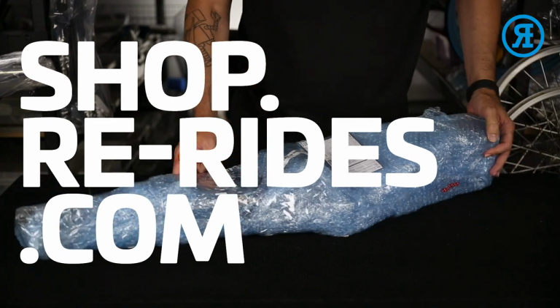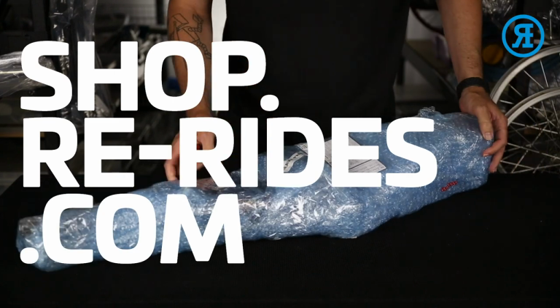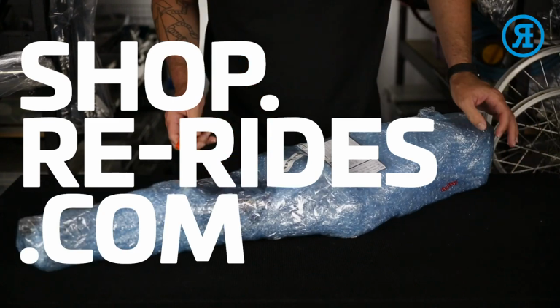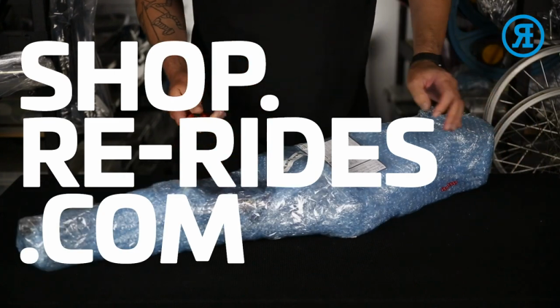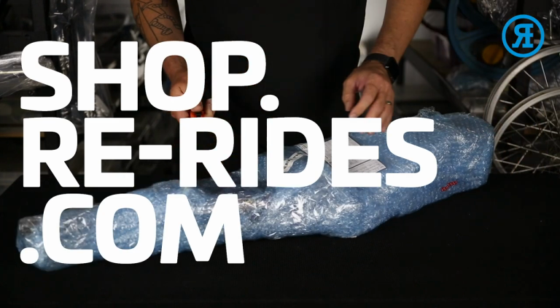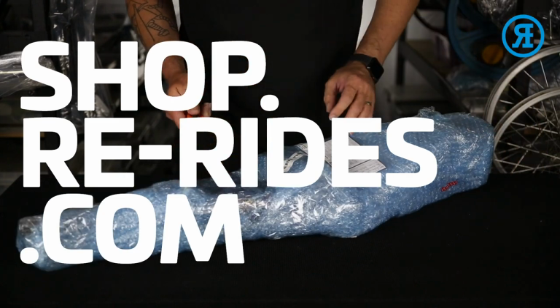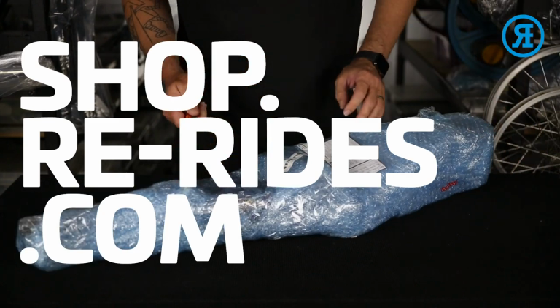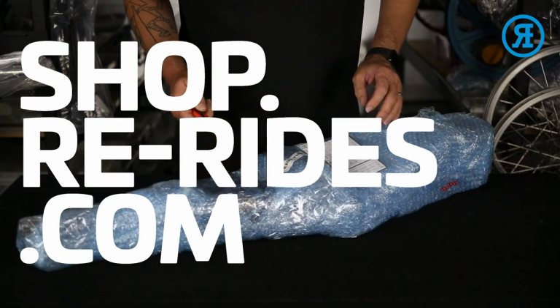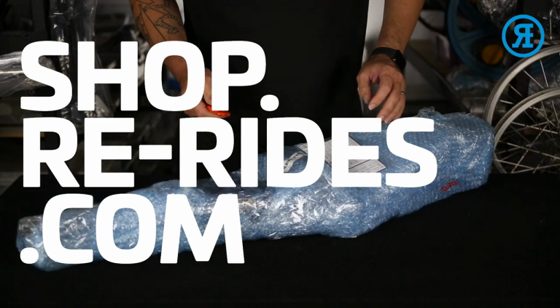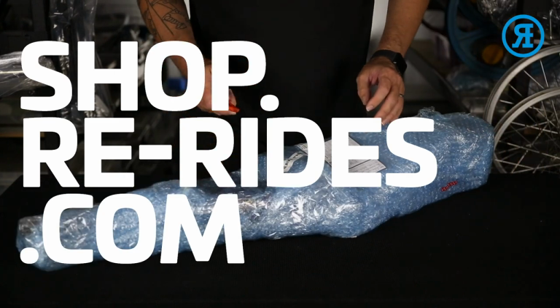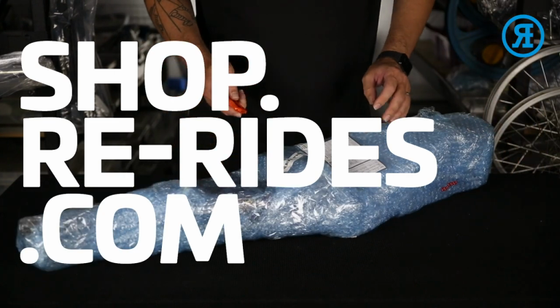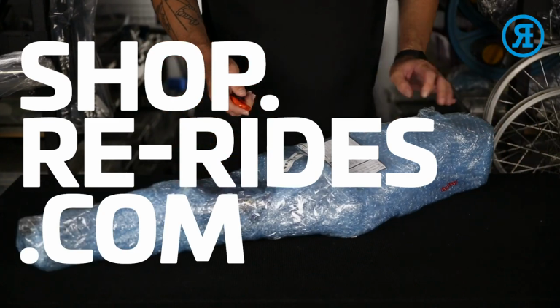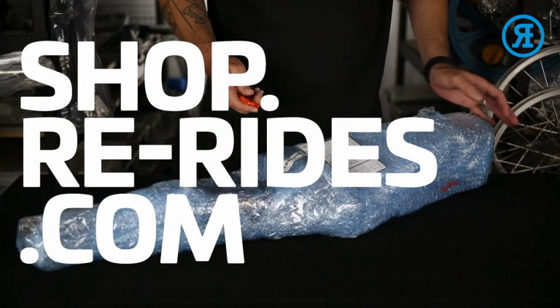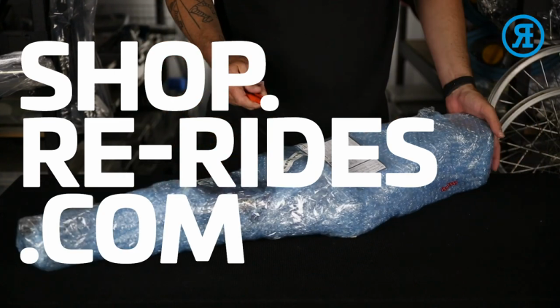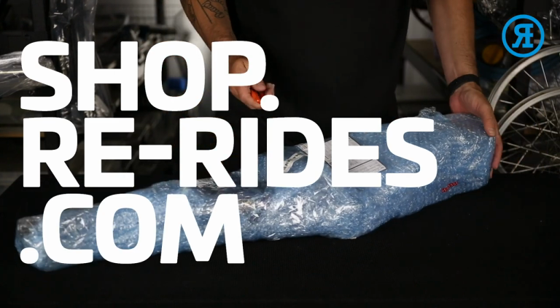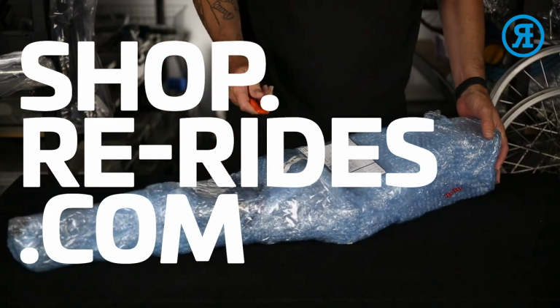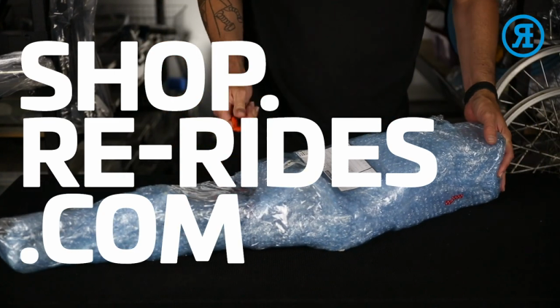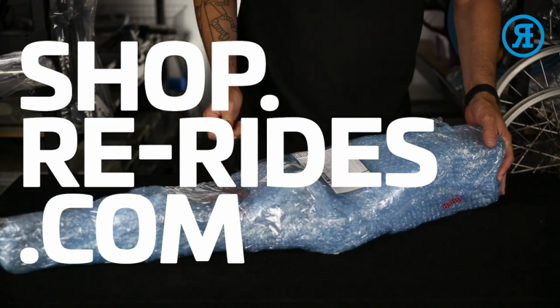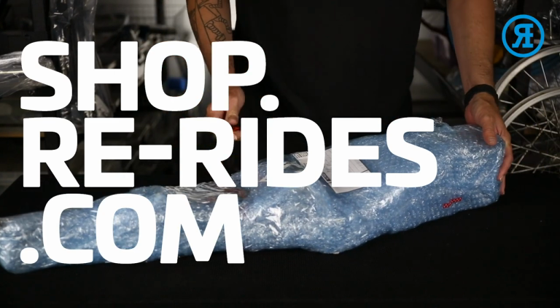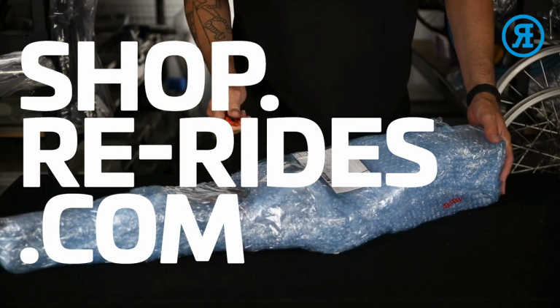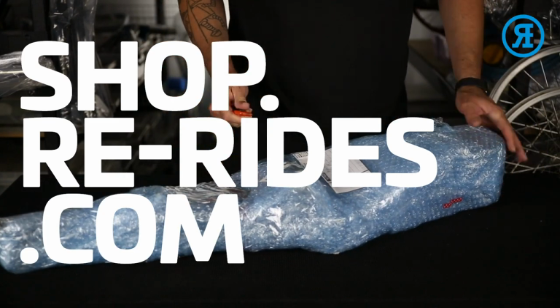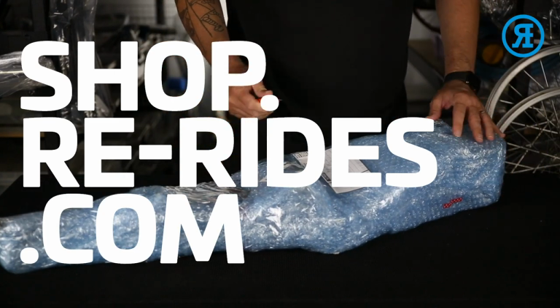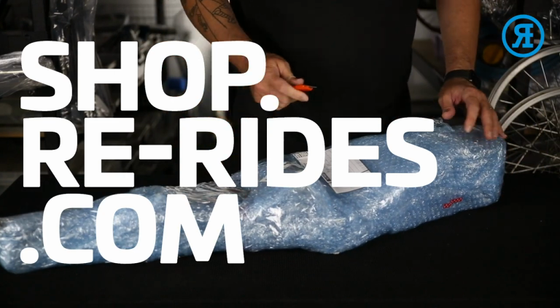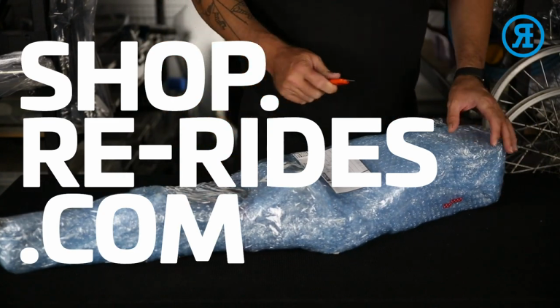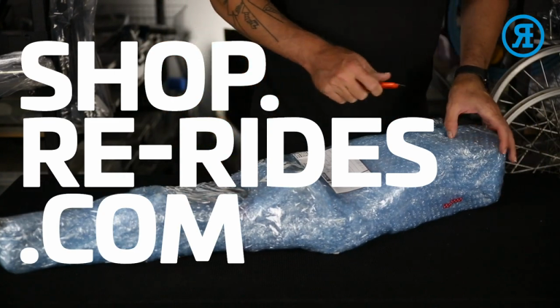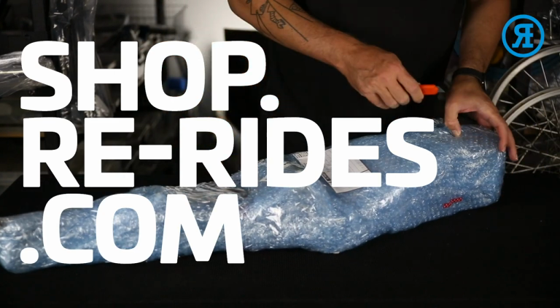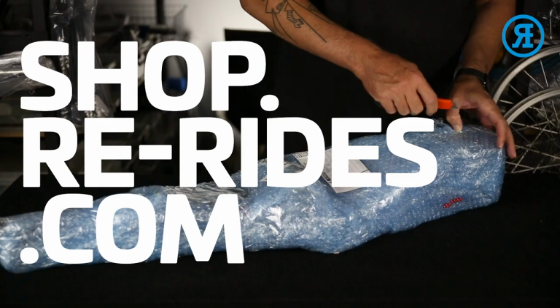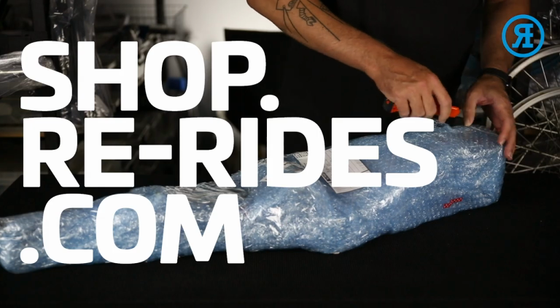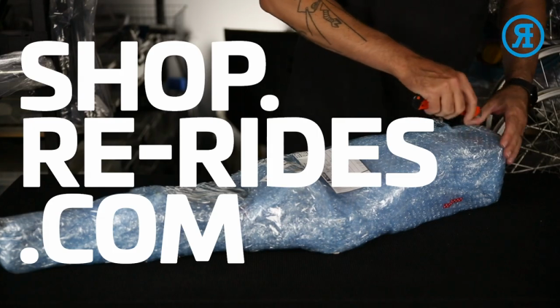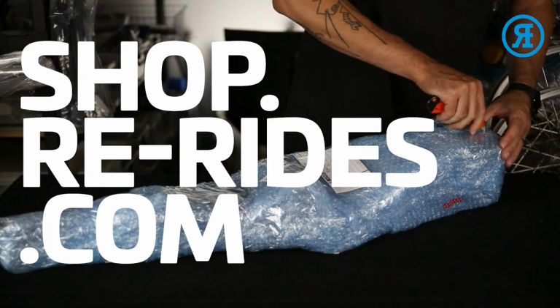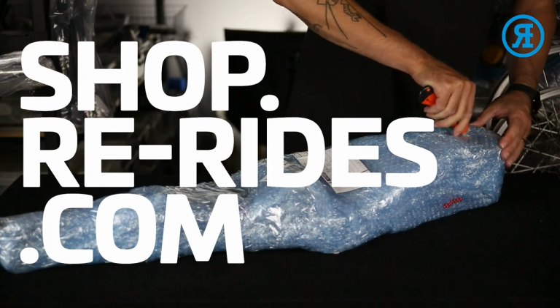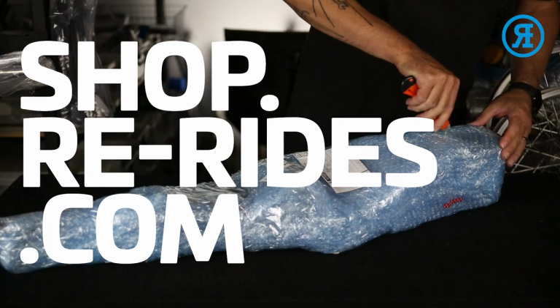Another package arrived this week. Let's crack this open and see what it is.